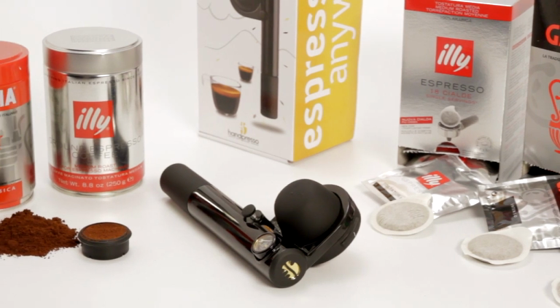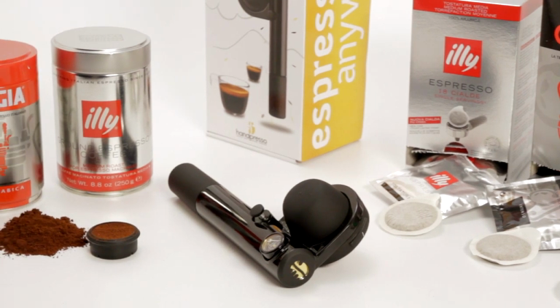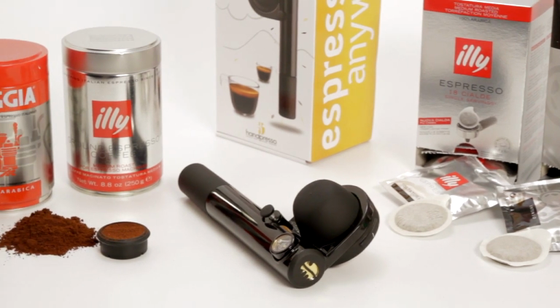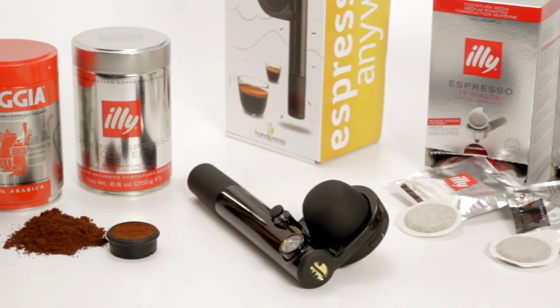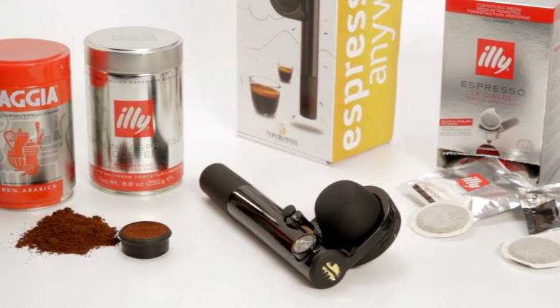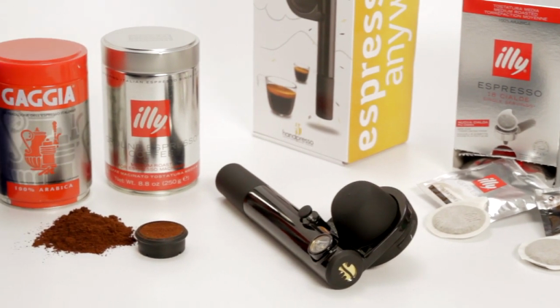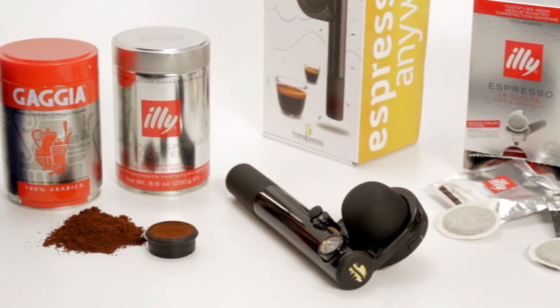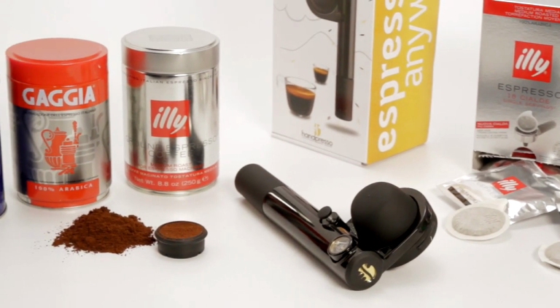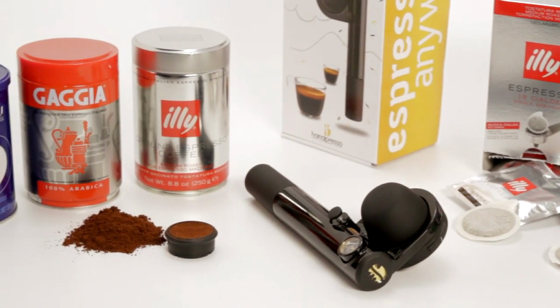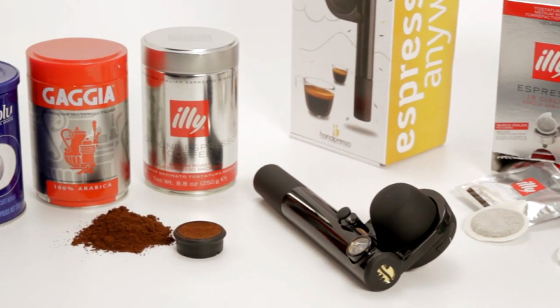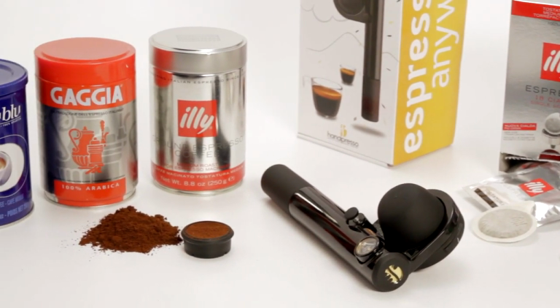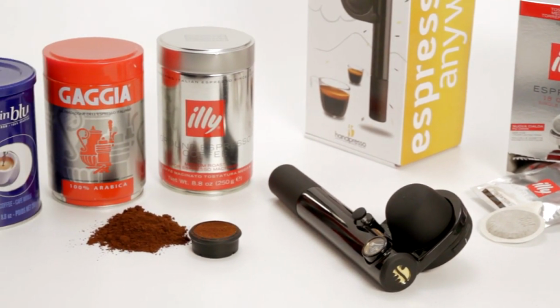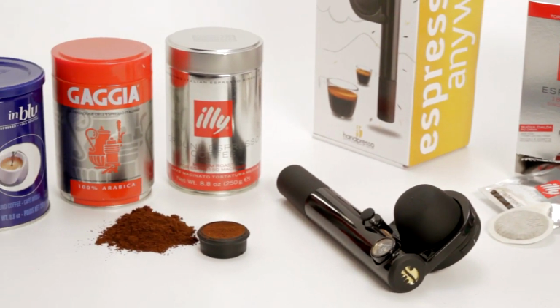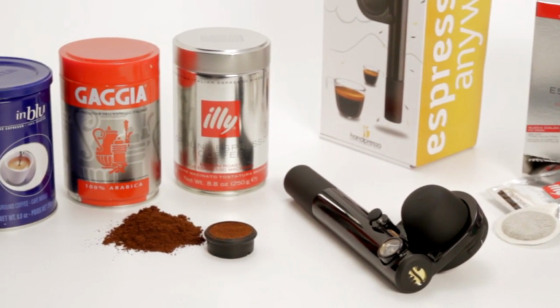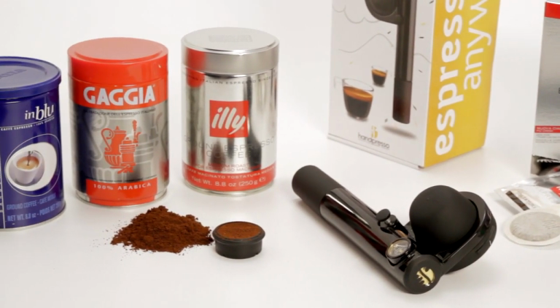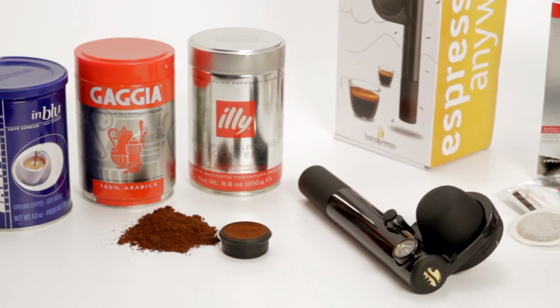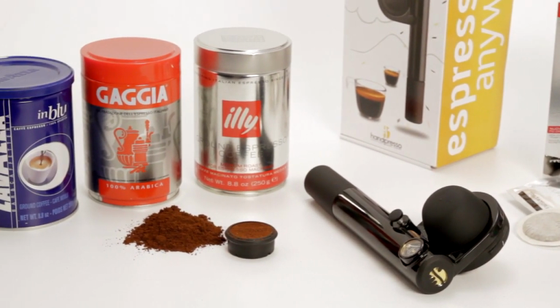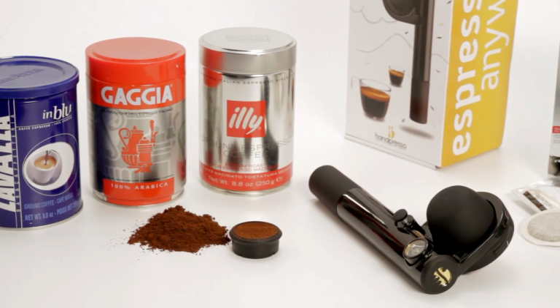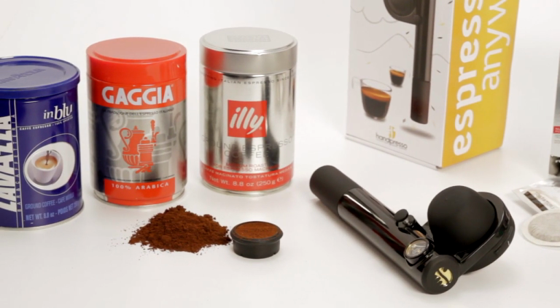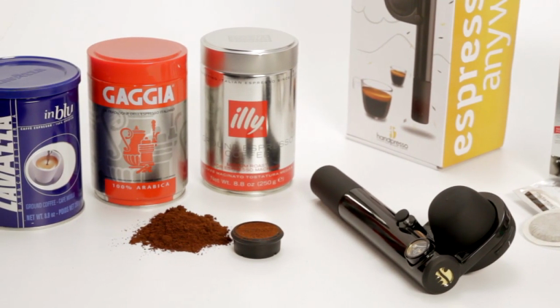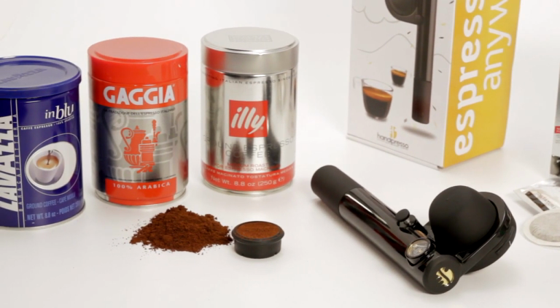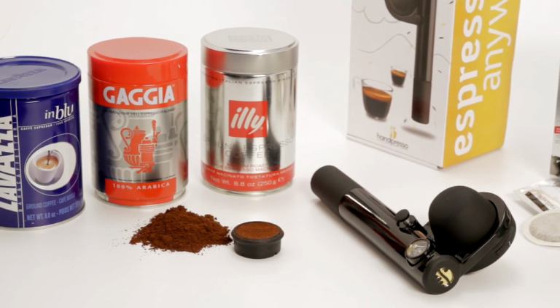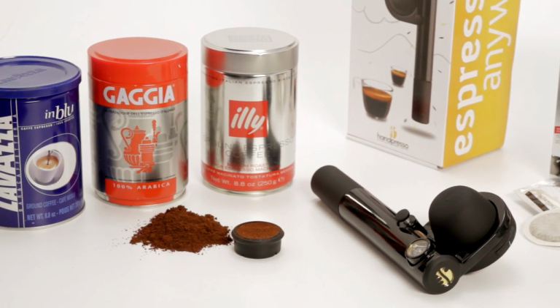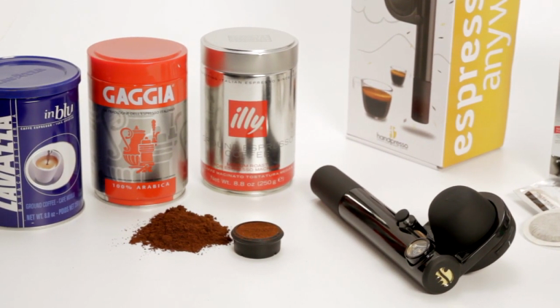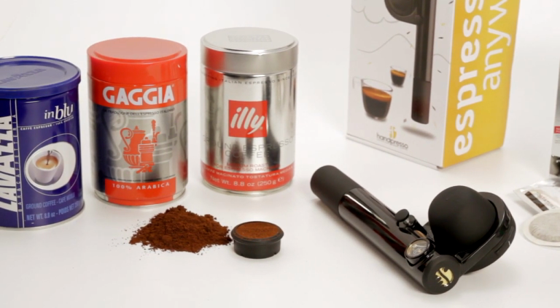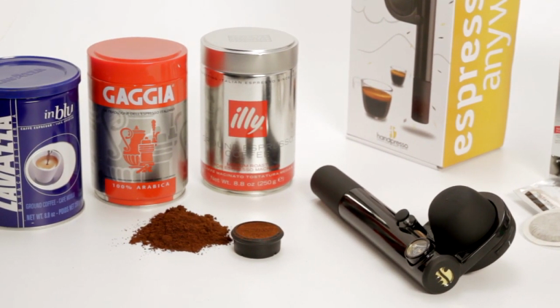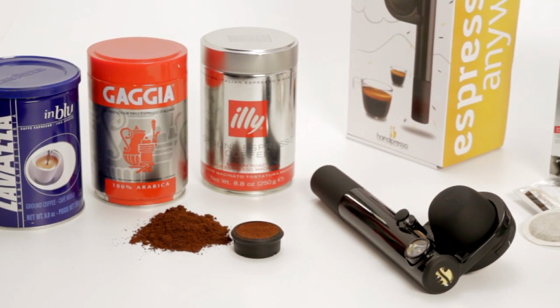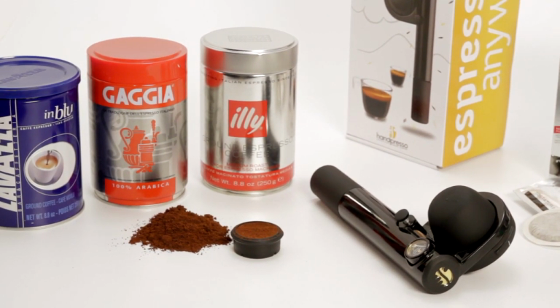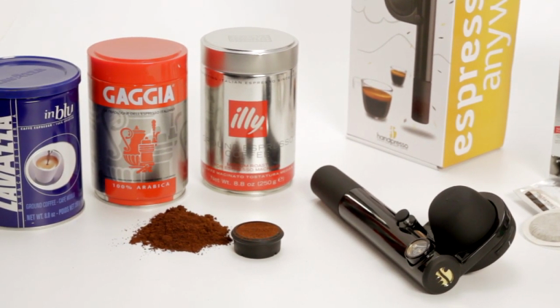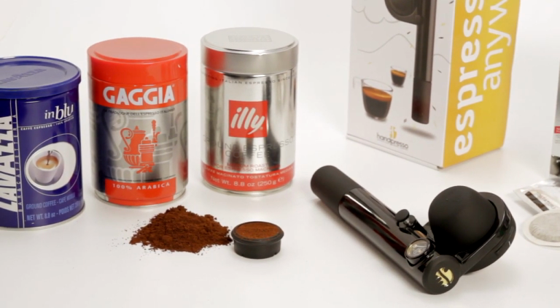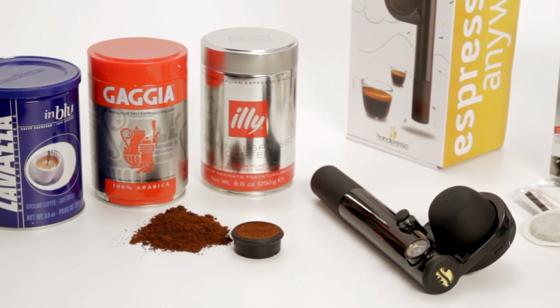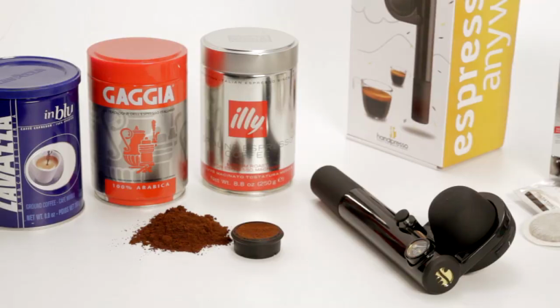Now if you don't have a grinder, we also have pre-ground coffee that's appropriate for making espresso with this.